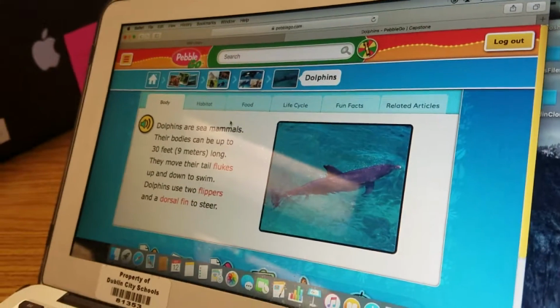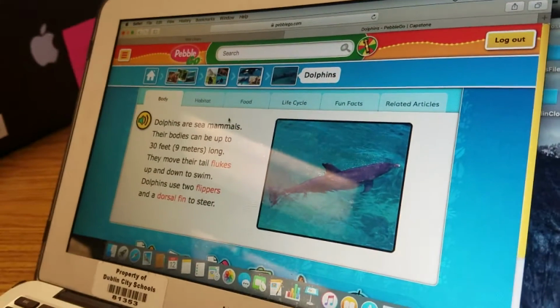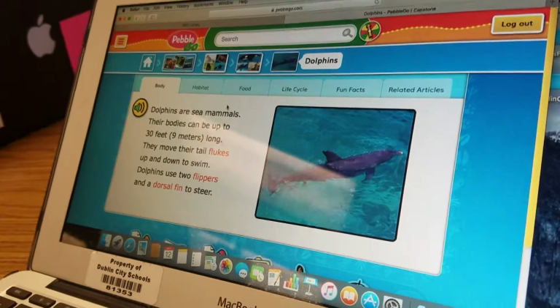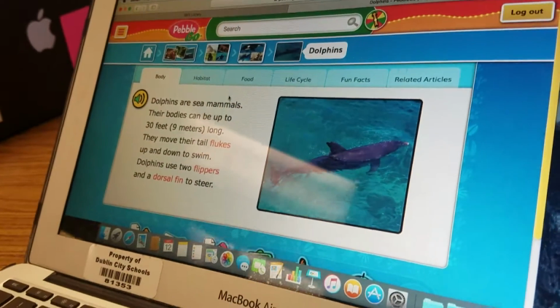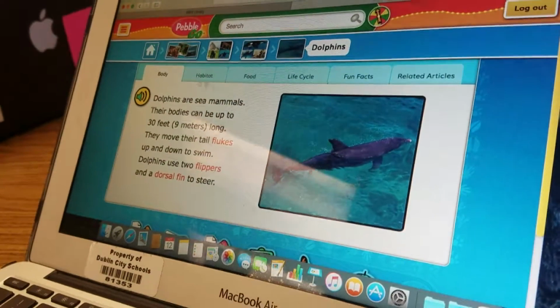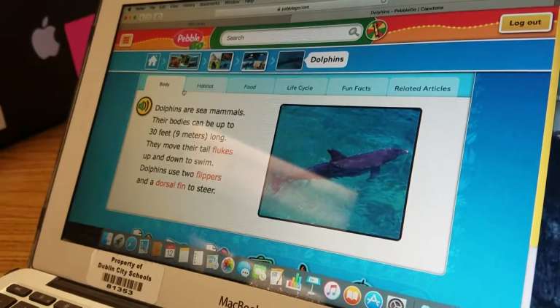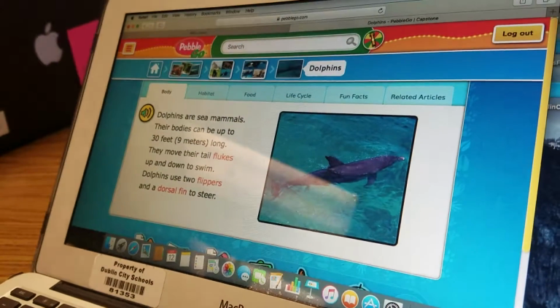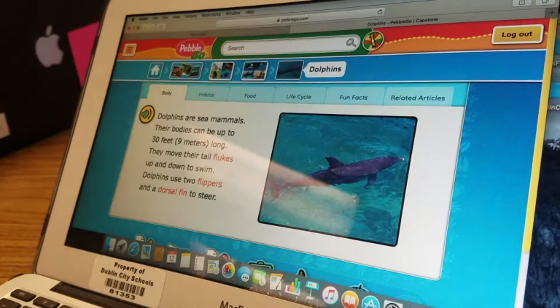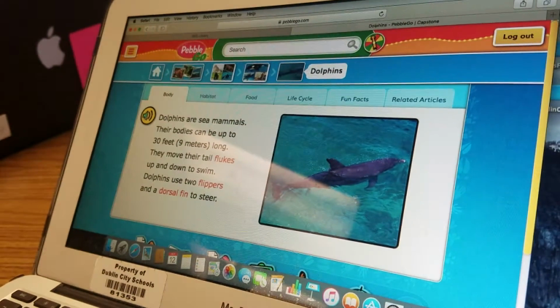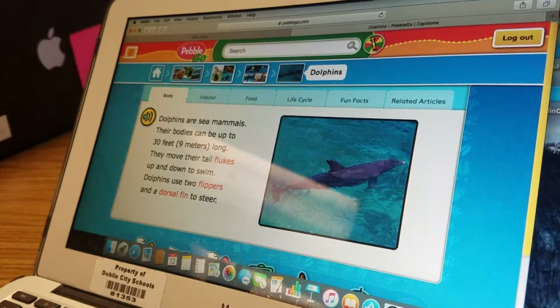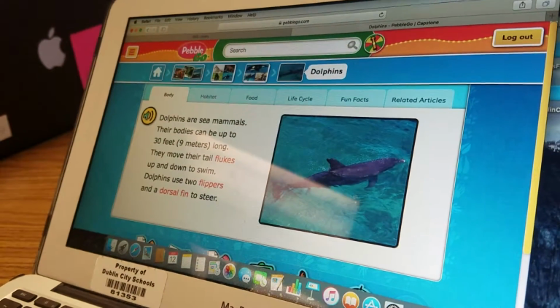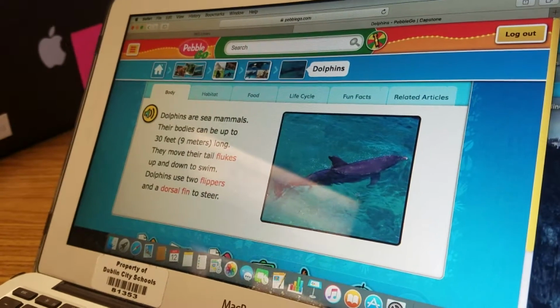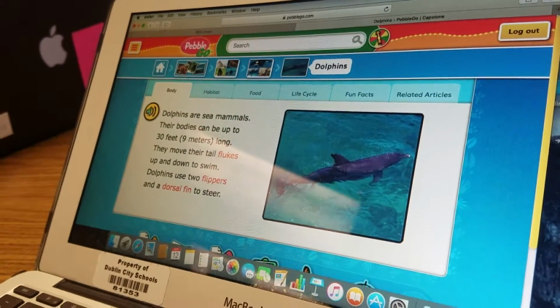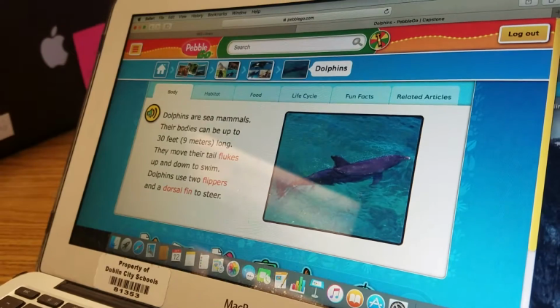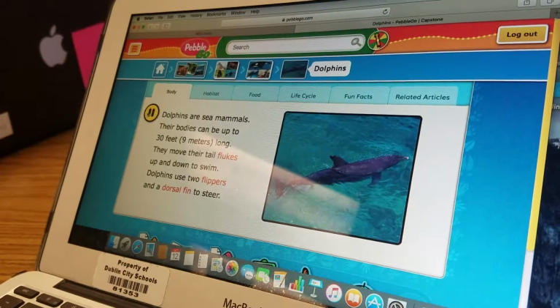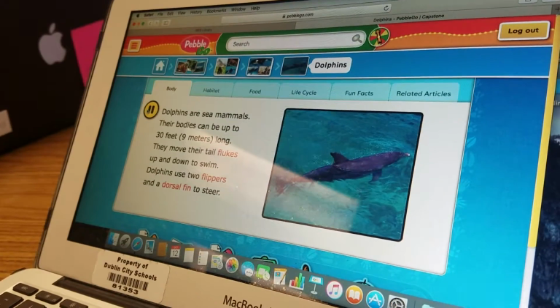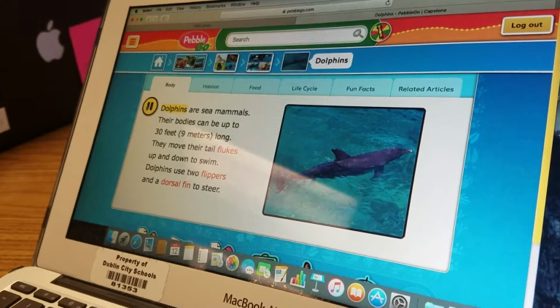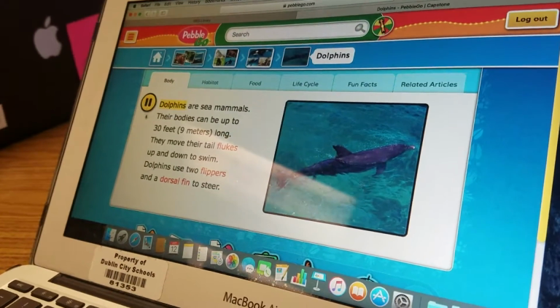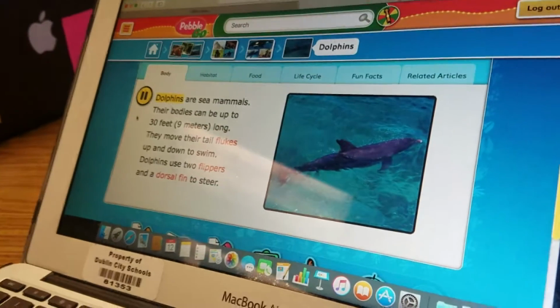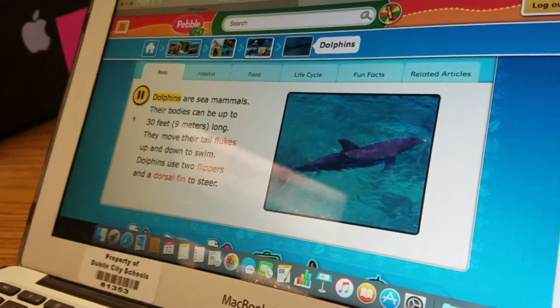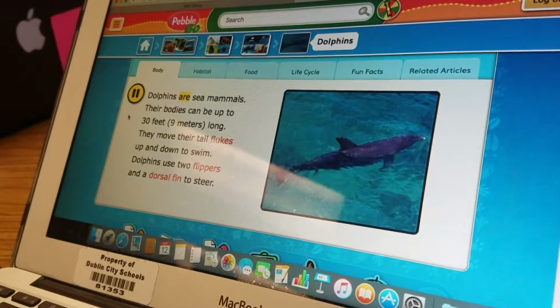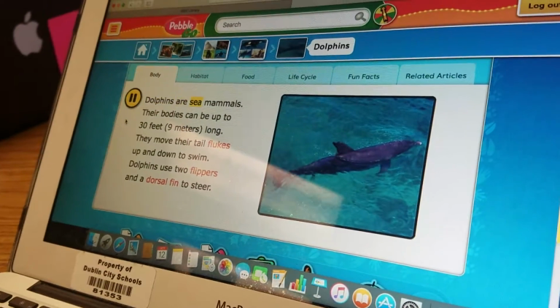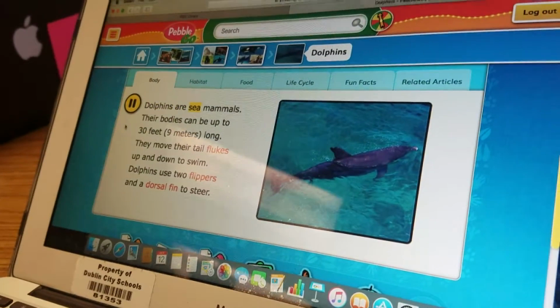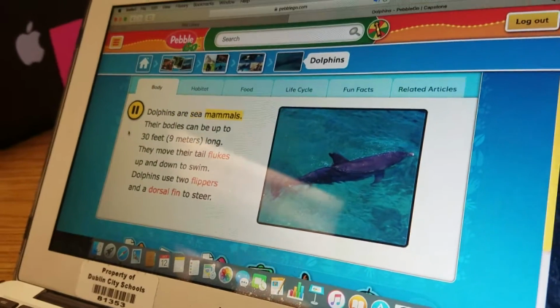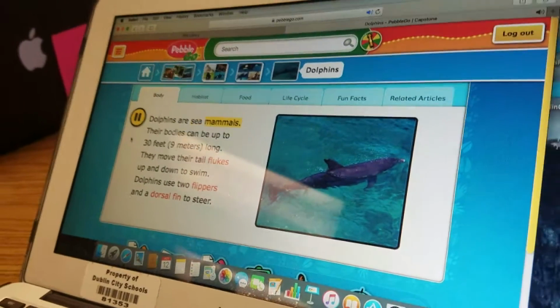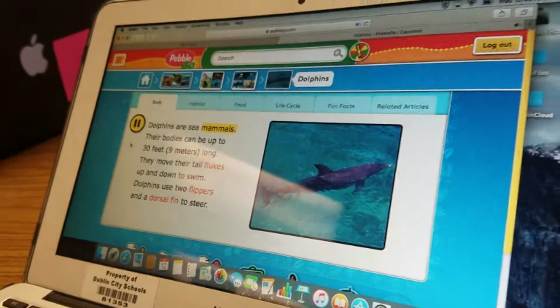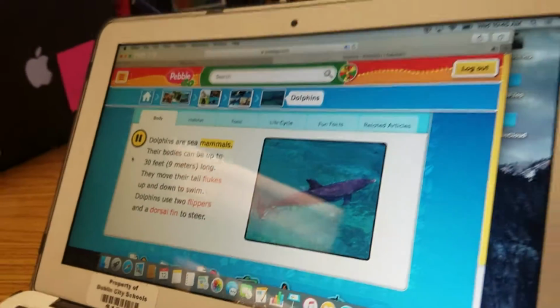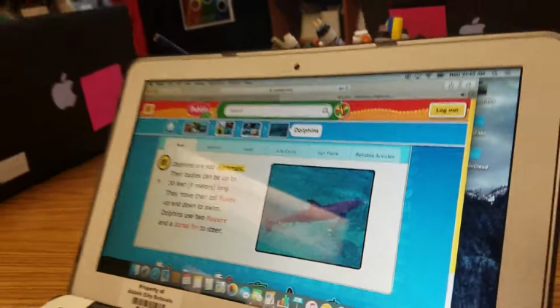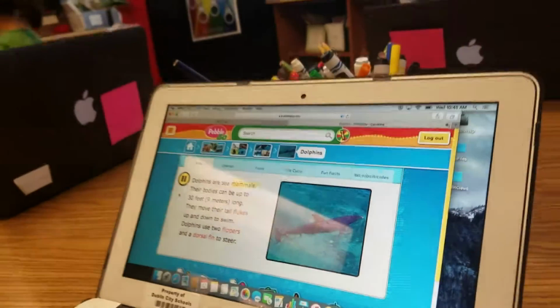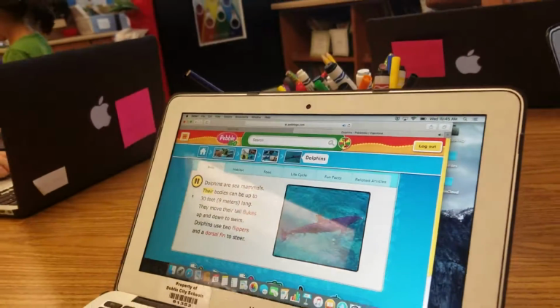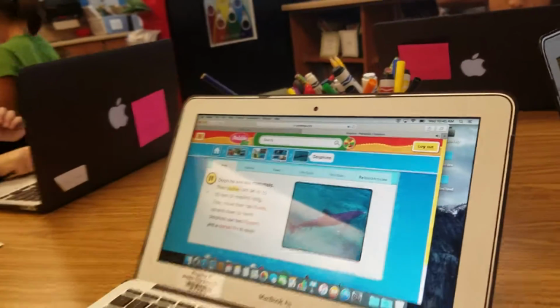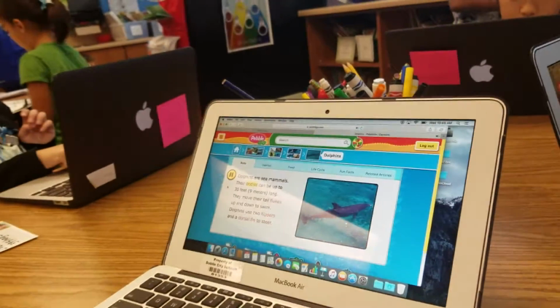Push that yellow button, let them see what it does. Dolphins are sea mammals. Awesome job.